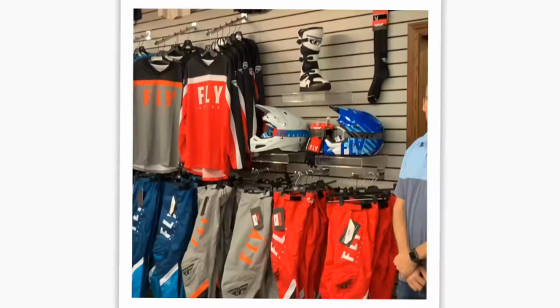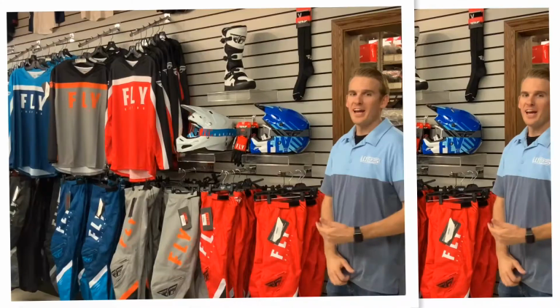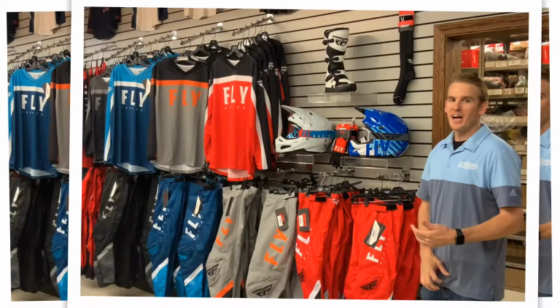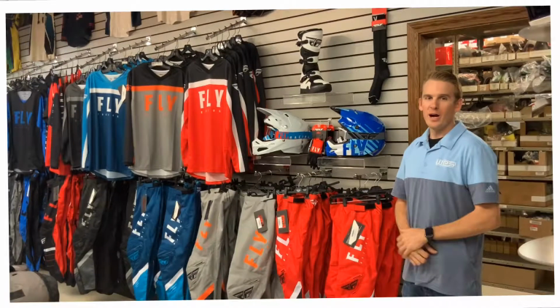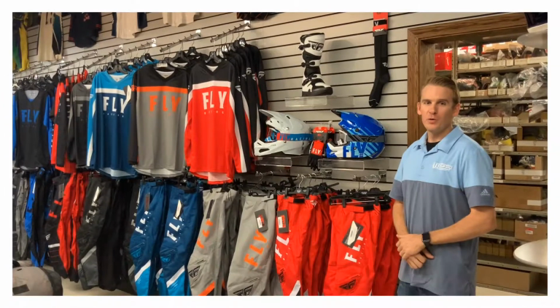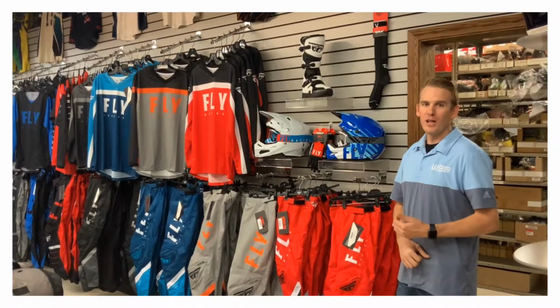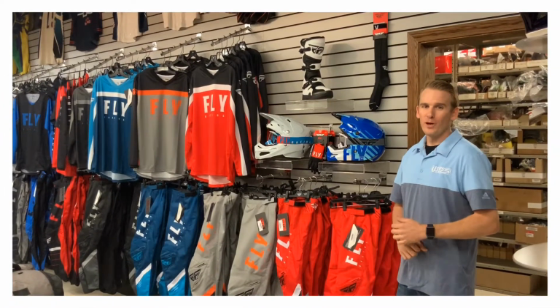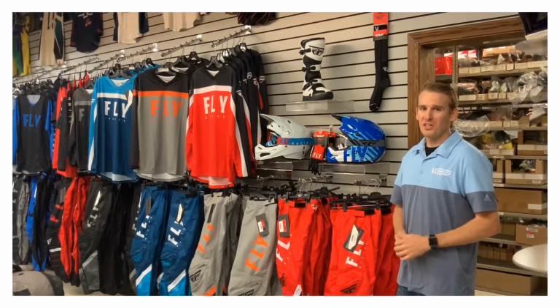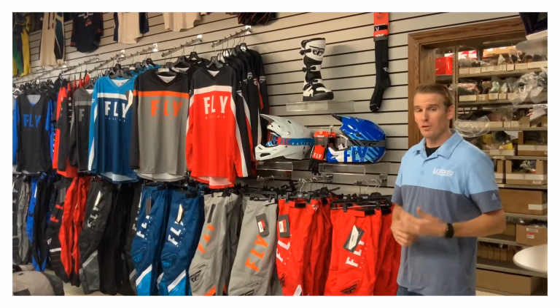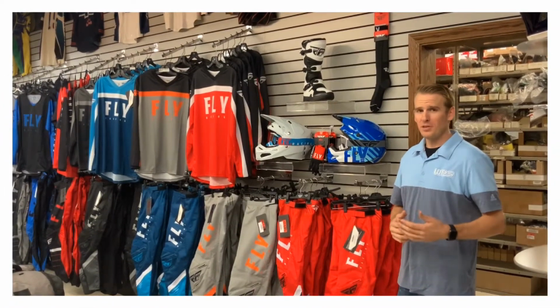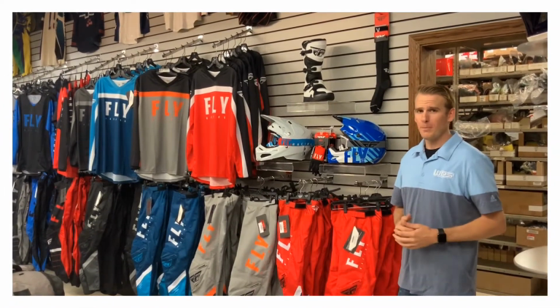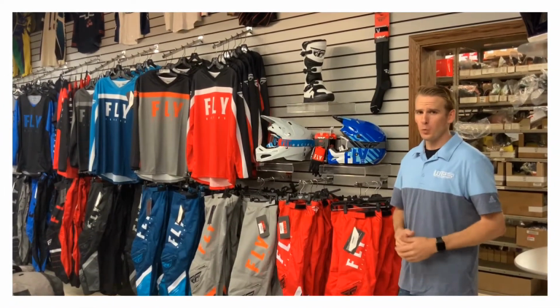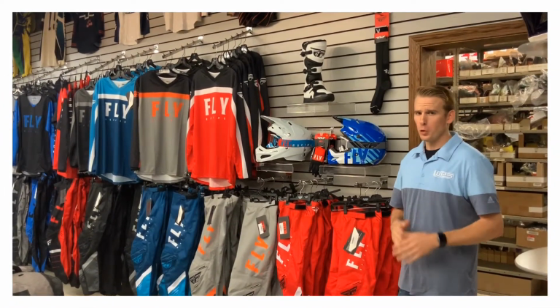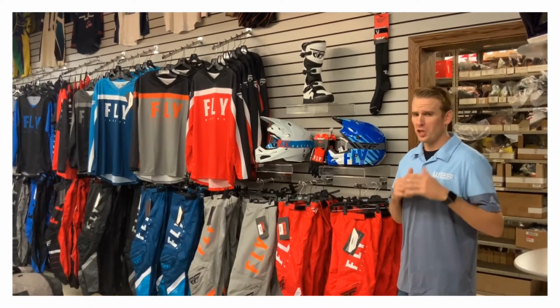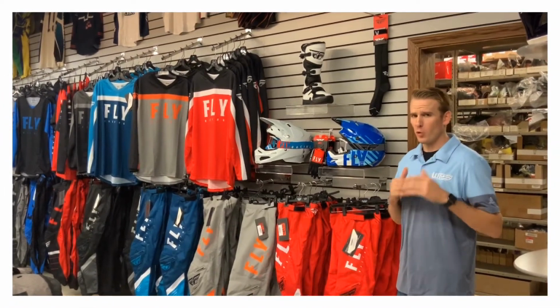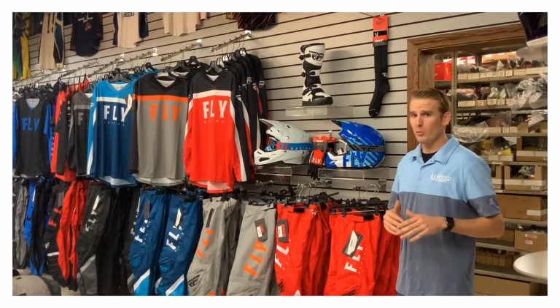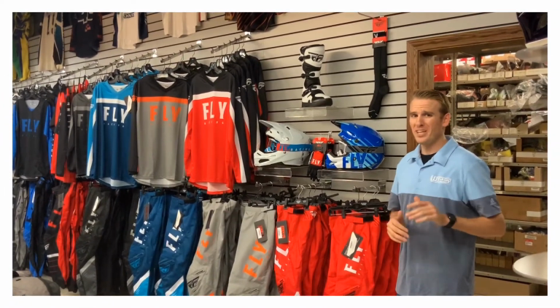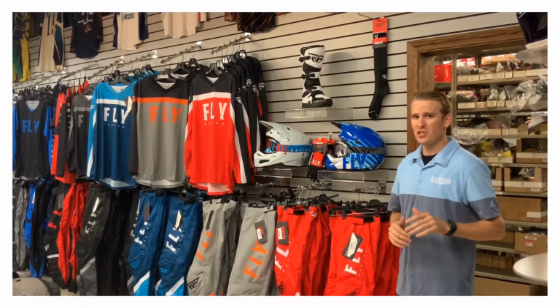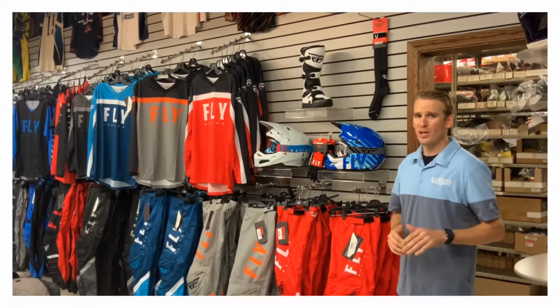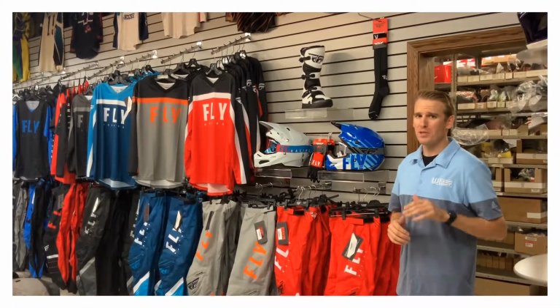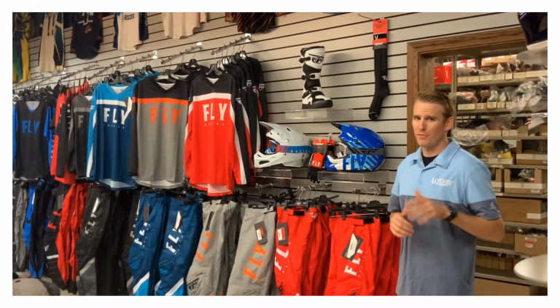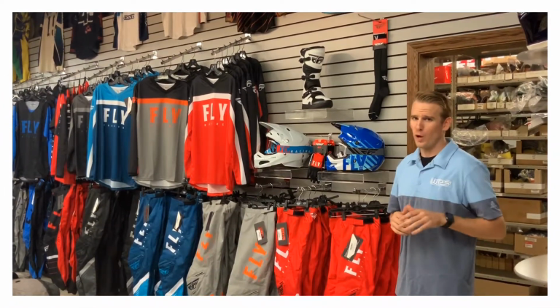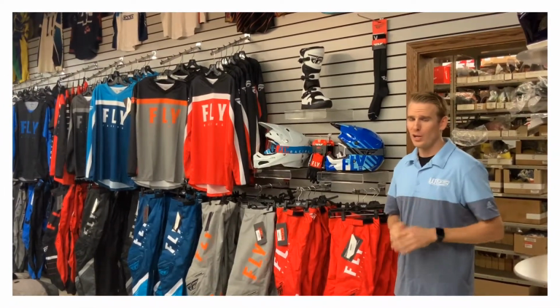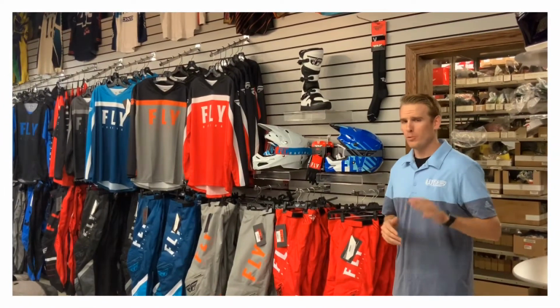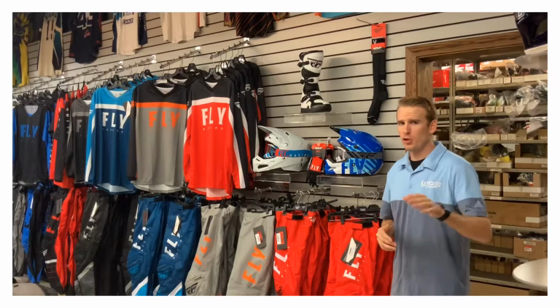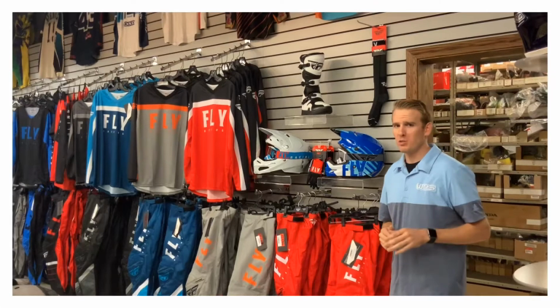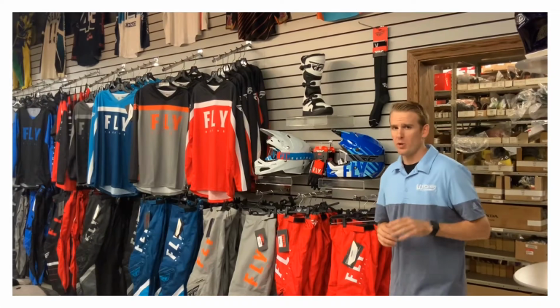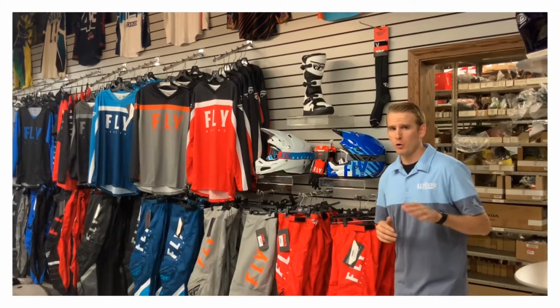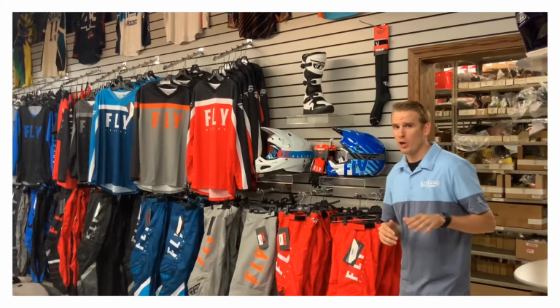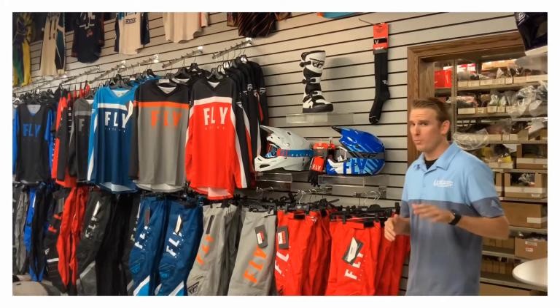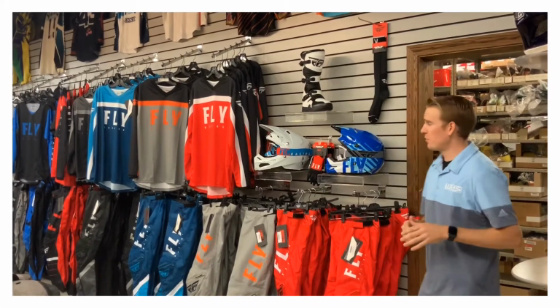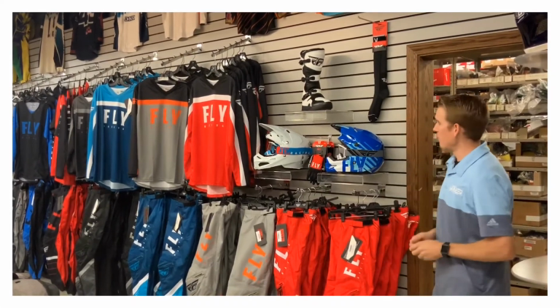Hey guys, Ryan here with Fly Racing. For the month of April, we're doing an incredible Instagram giveaway. Let me show you guys what we have going on for the month of April.